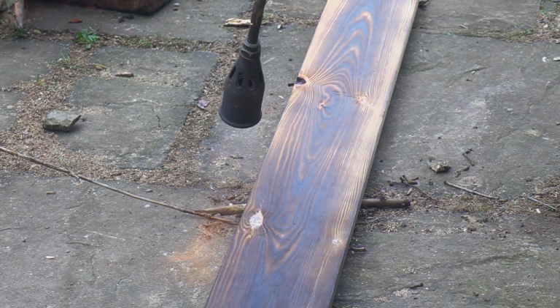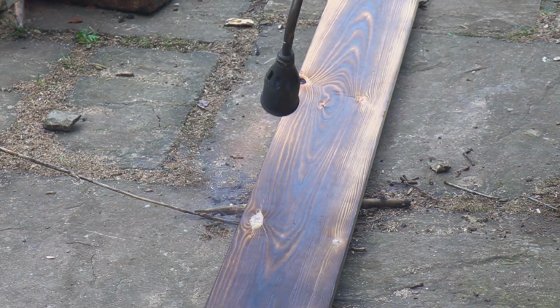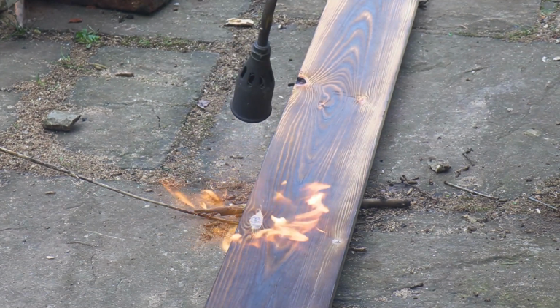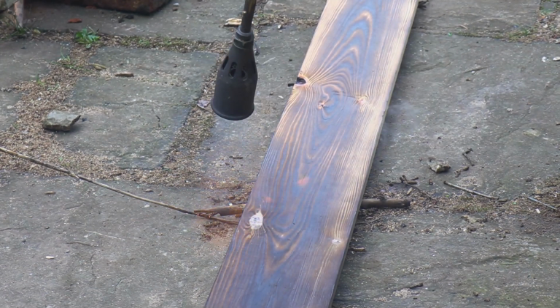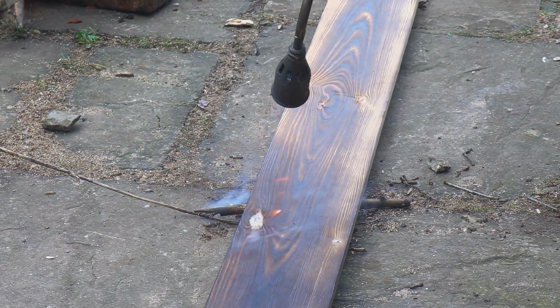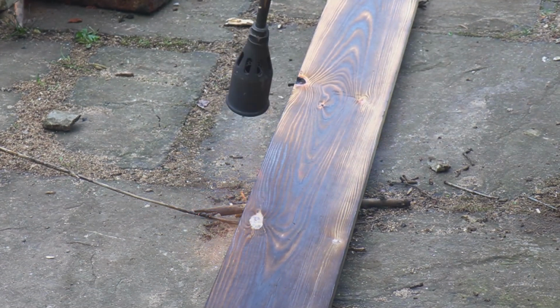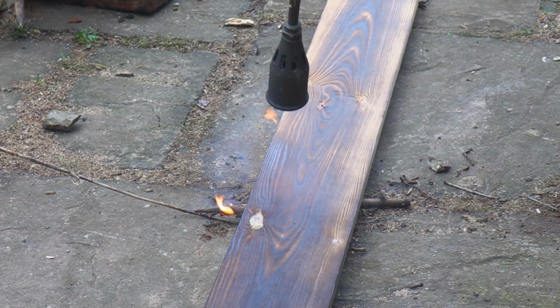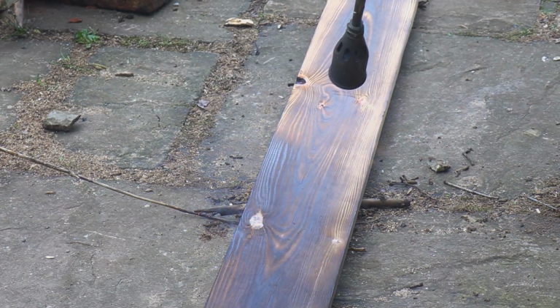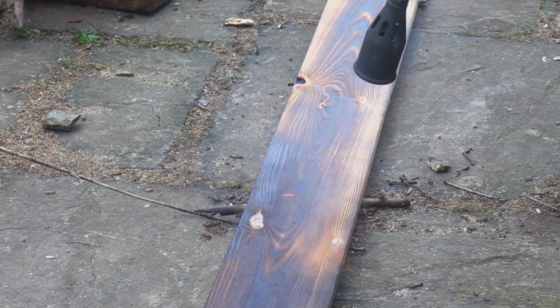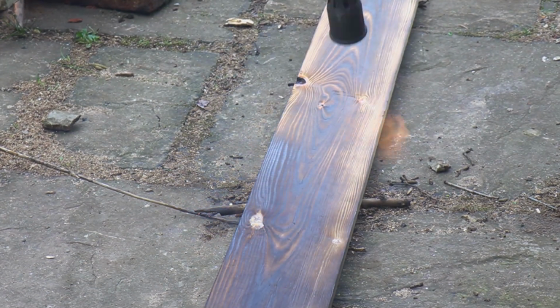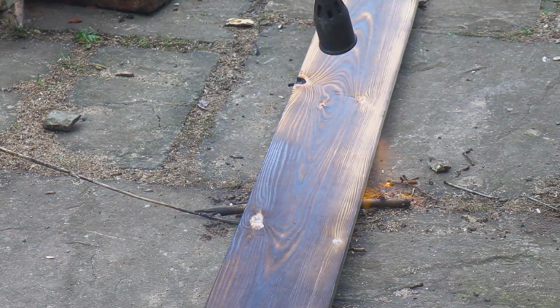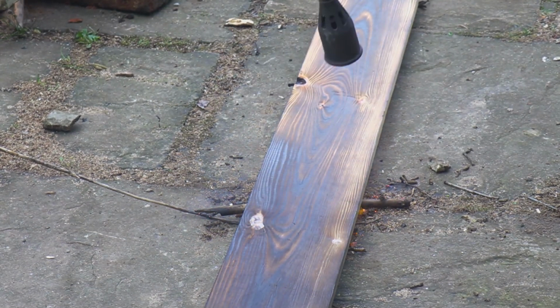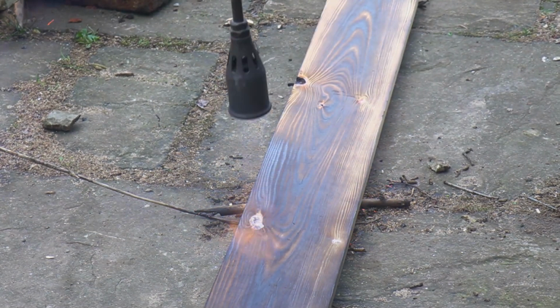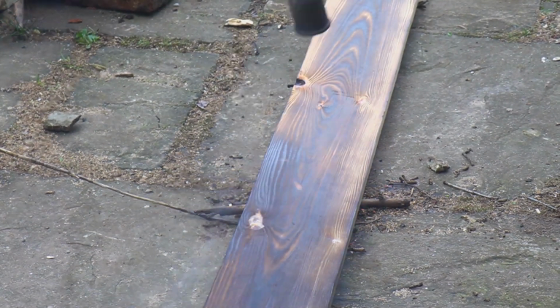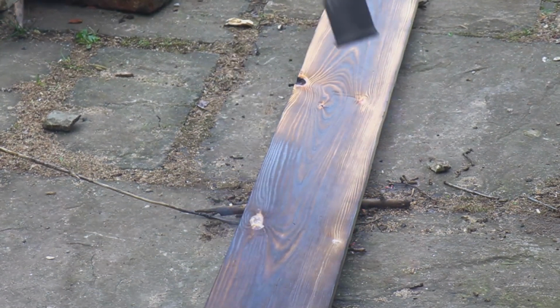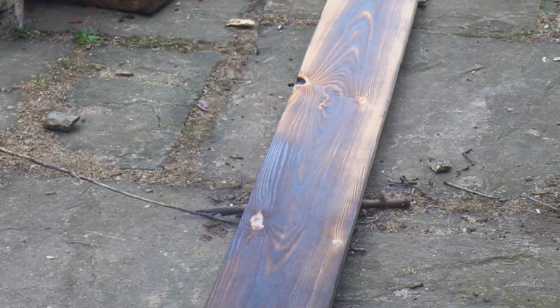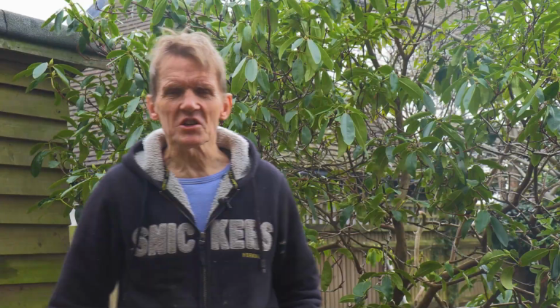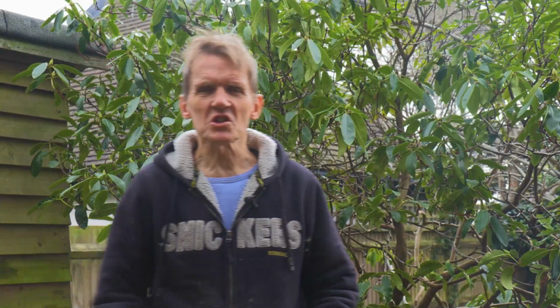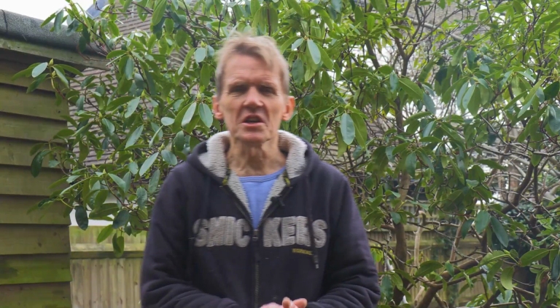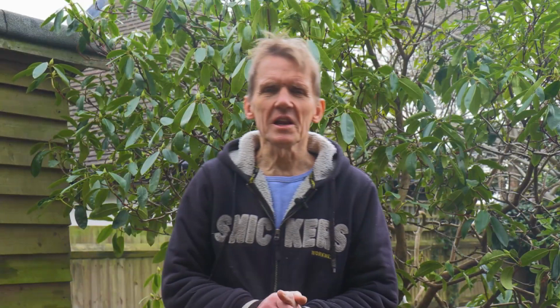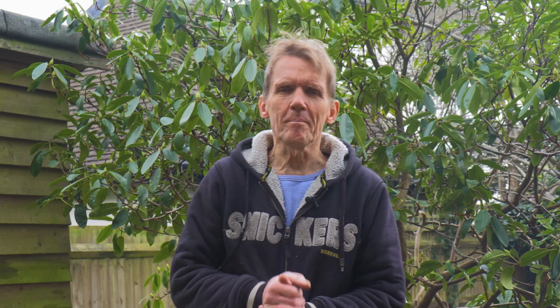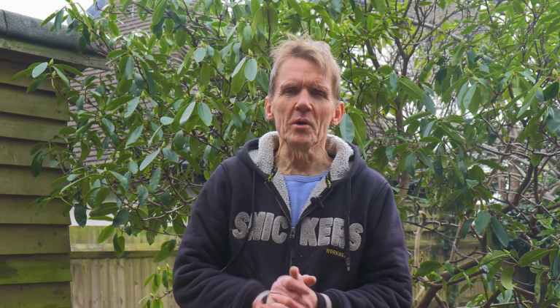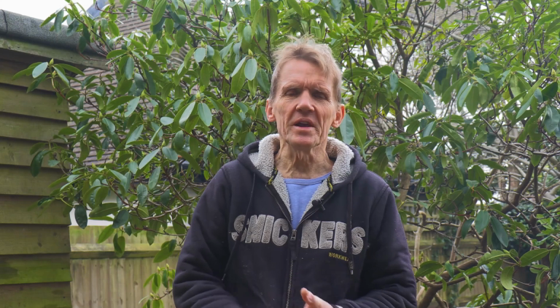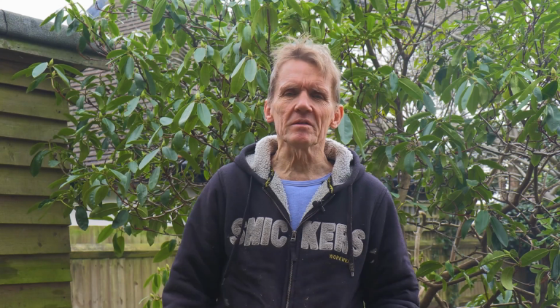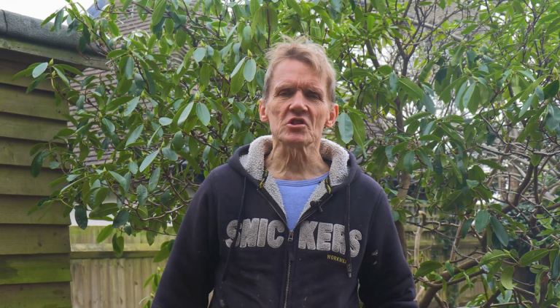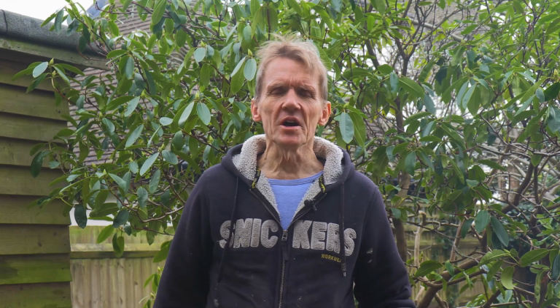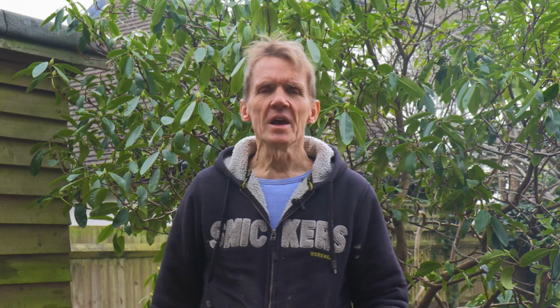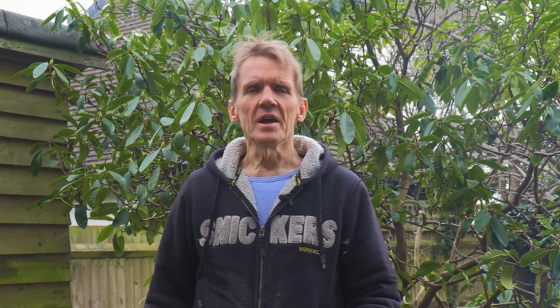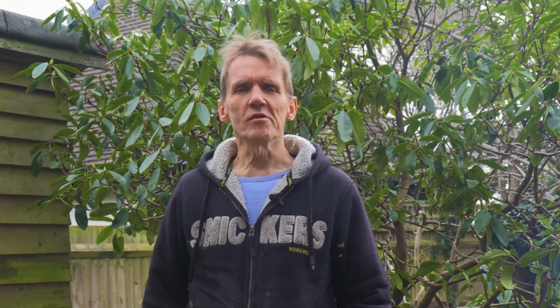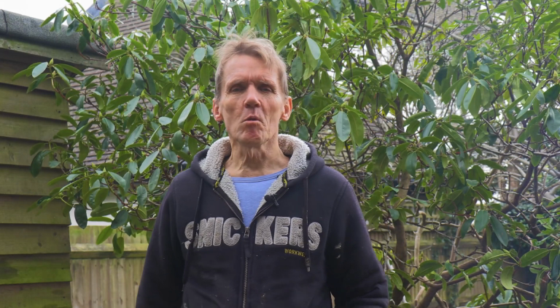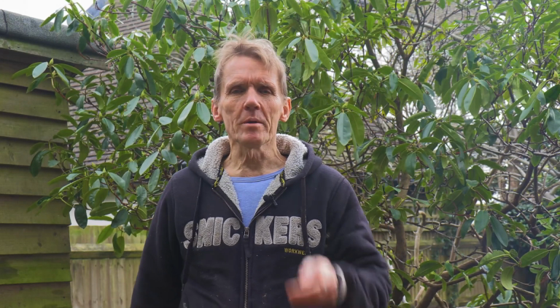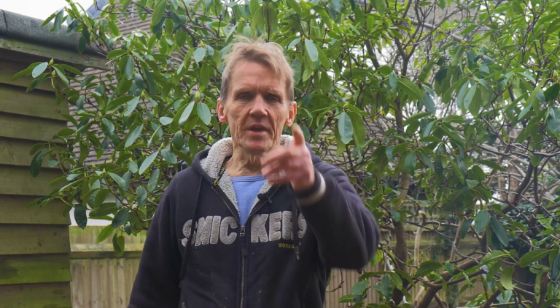So that's it — that's the wood charring process, as simple as that. Just heat it up, burn the outside, and you're away with it.